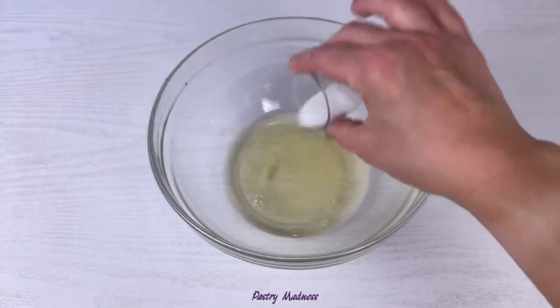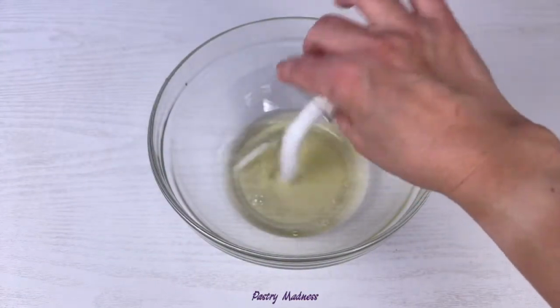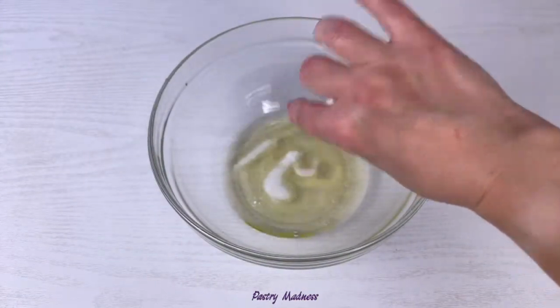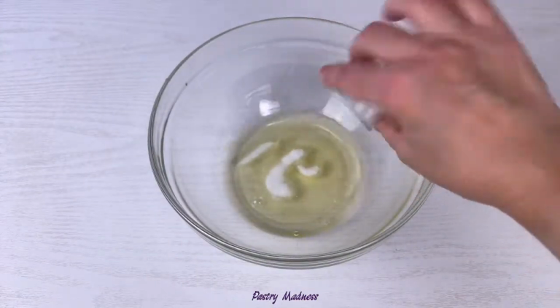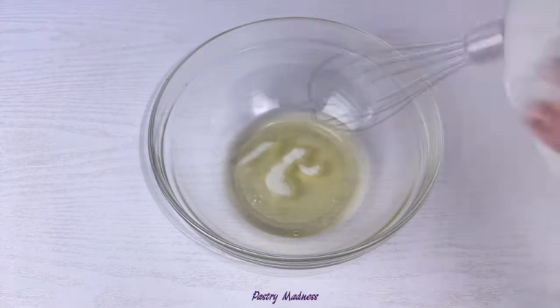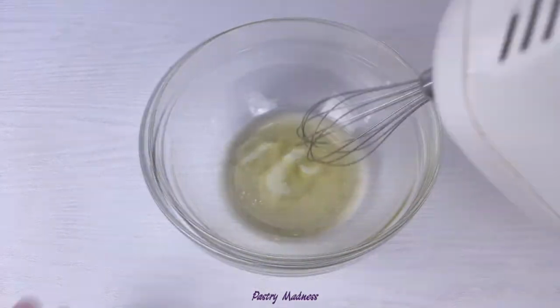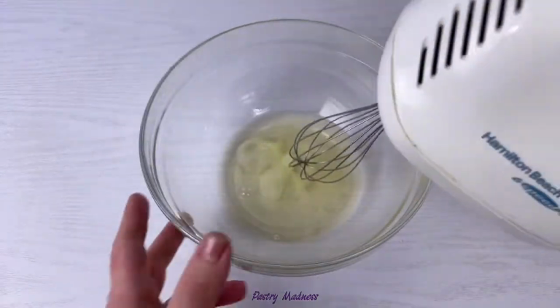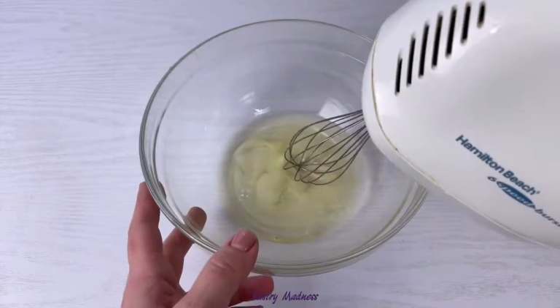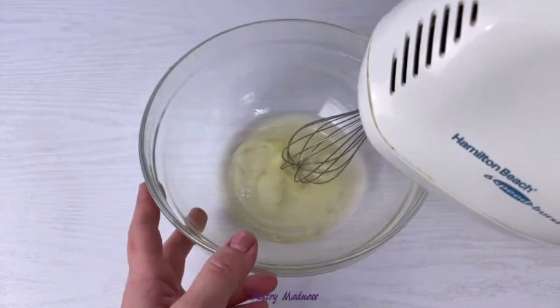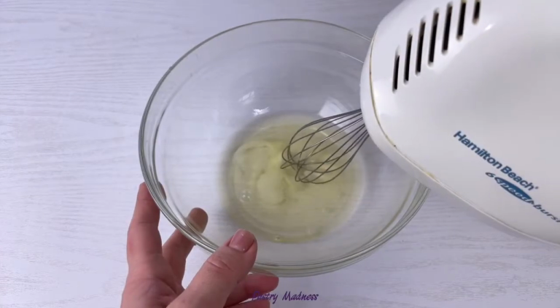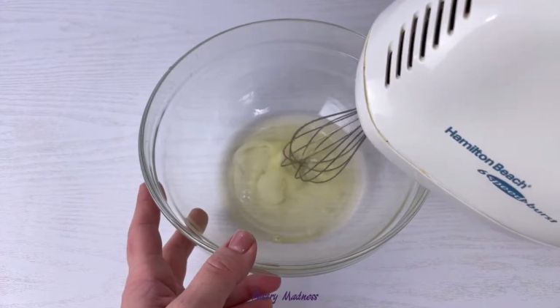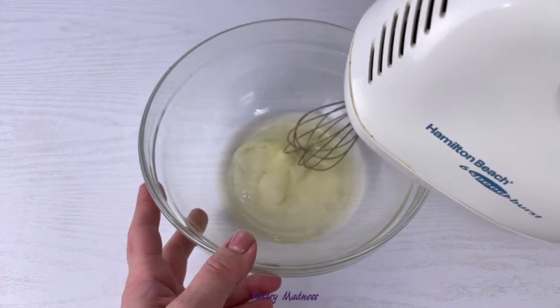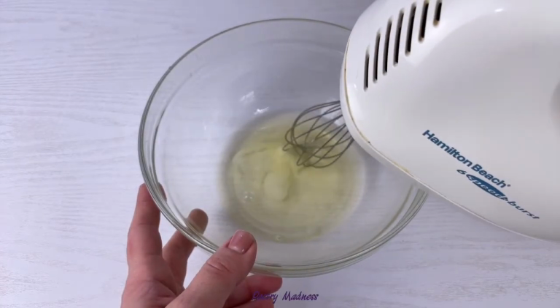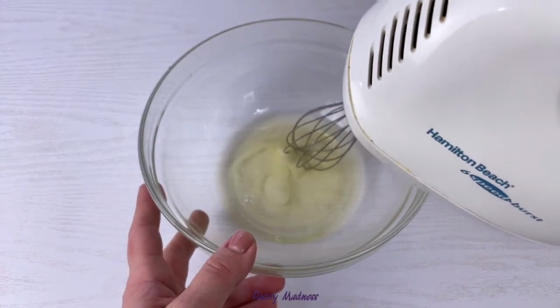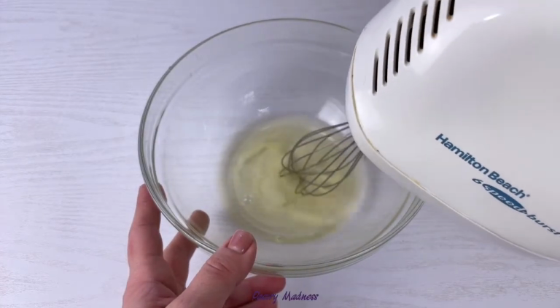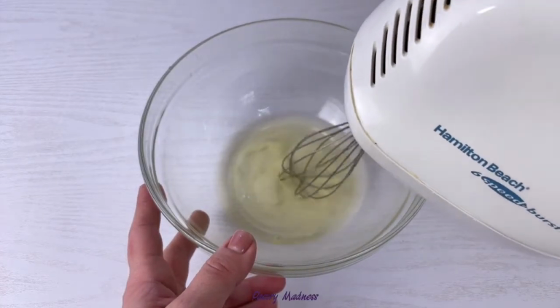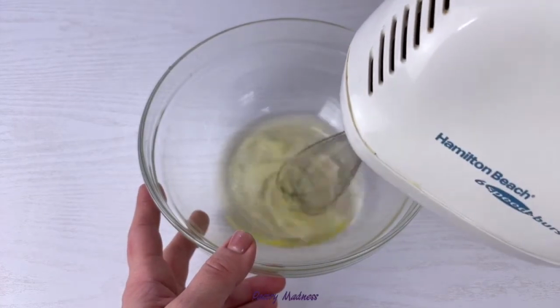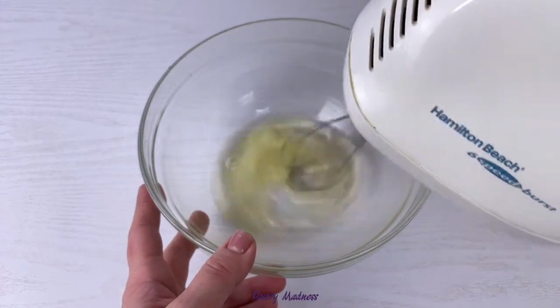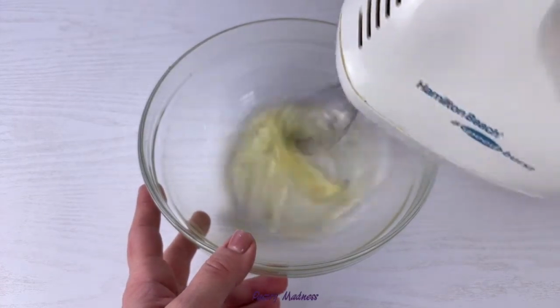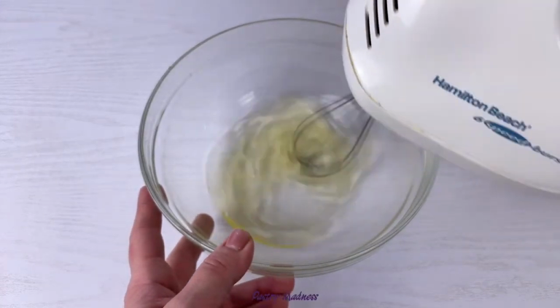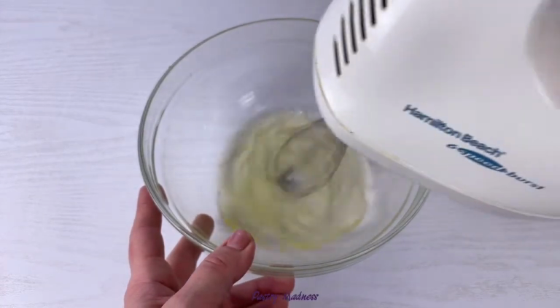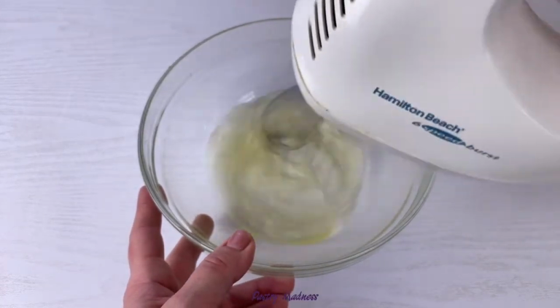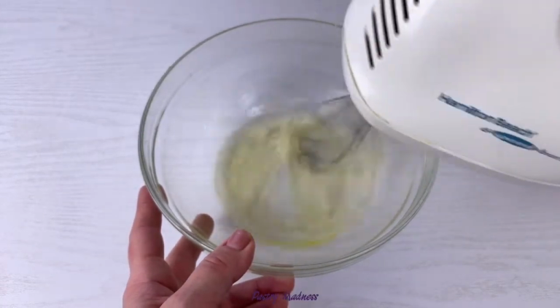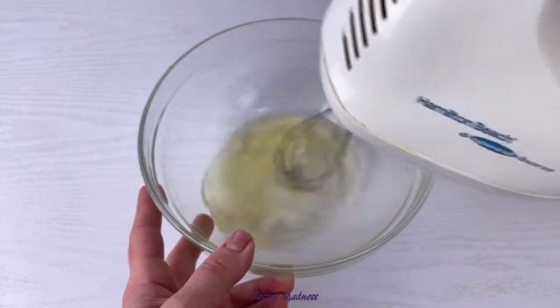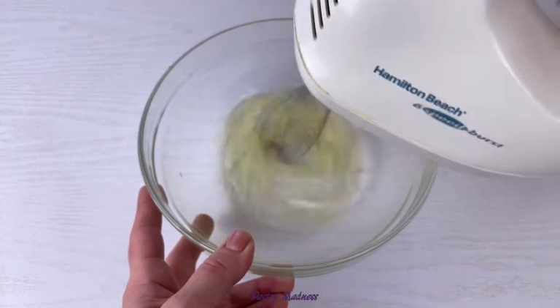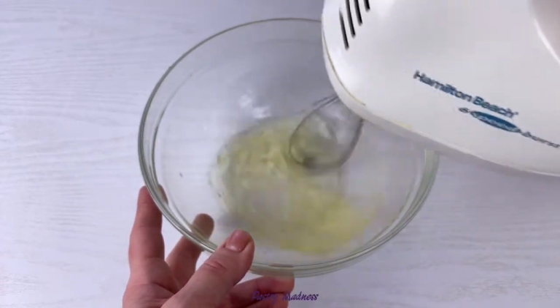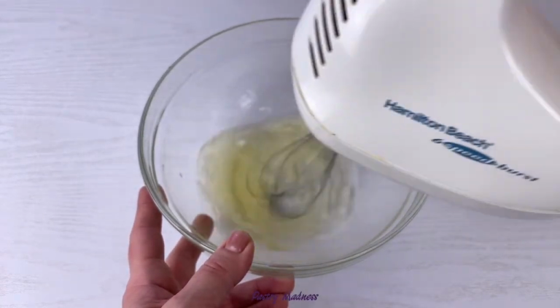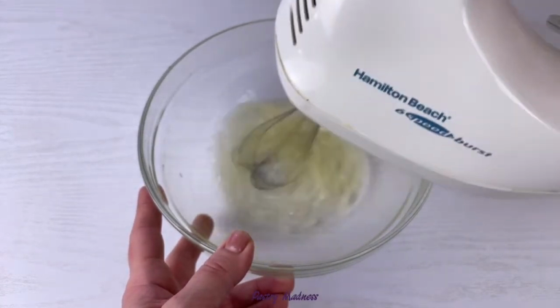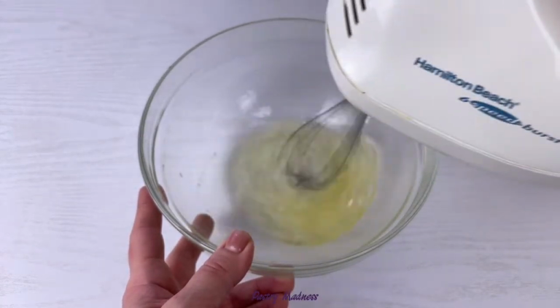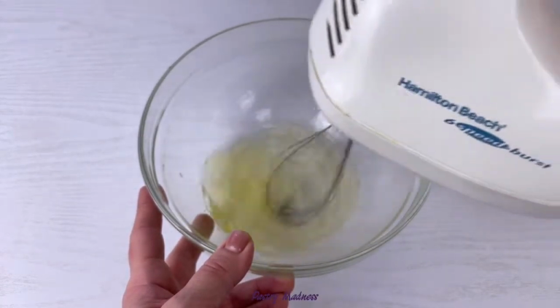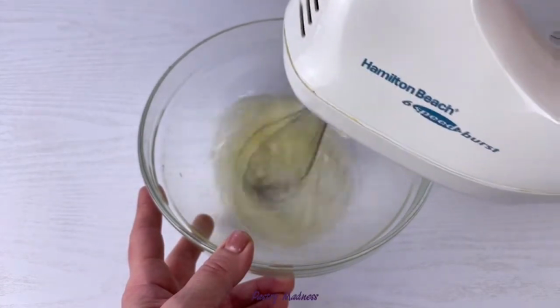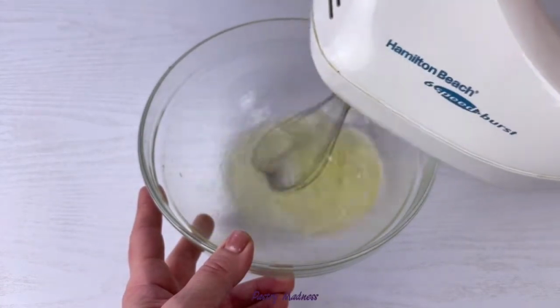Add the salt to the egg whites and using a hand mixer, beat the egg whites until stiff peaks form.